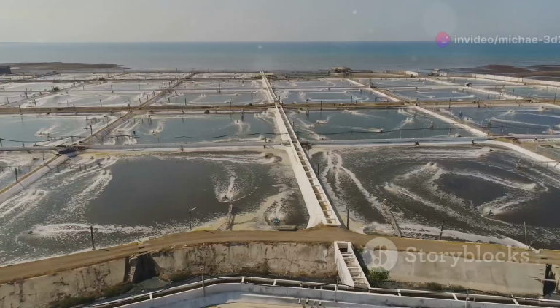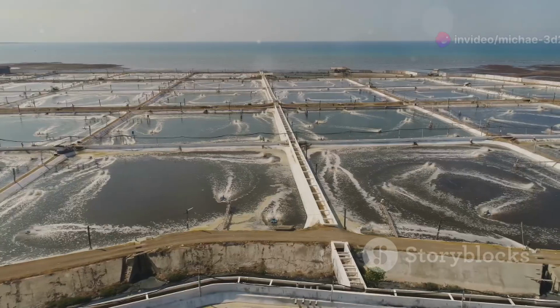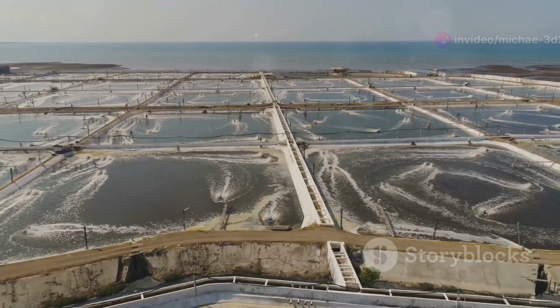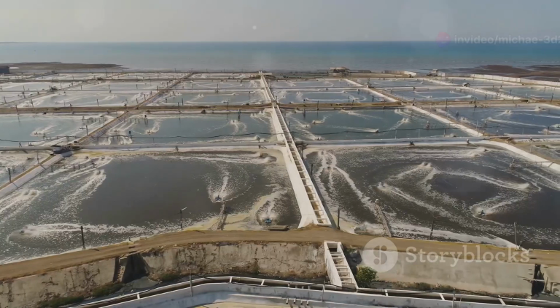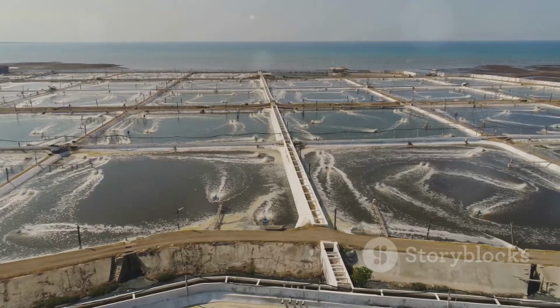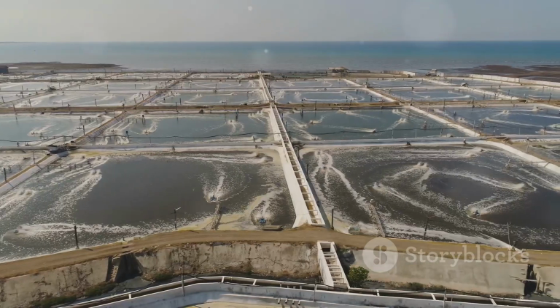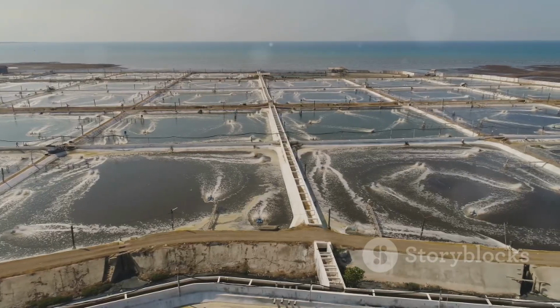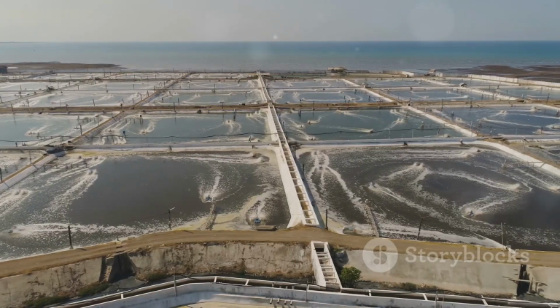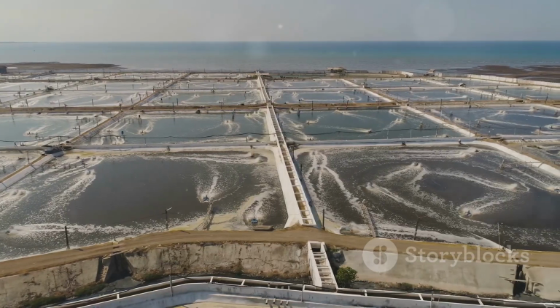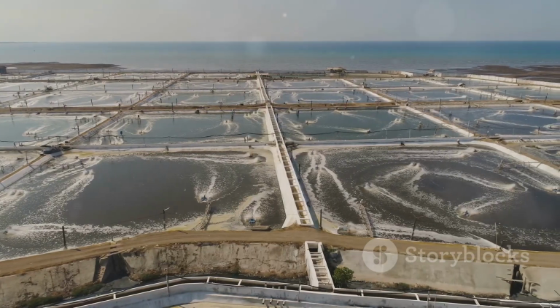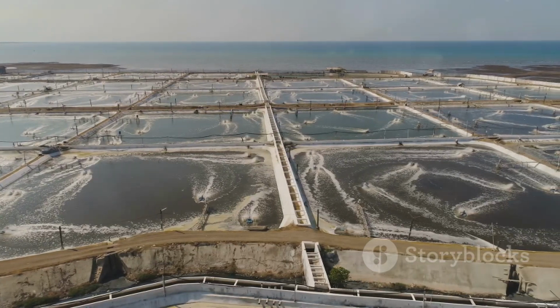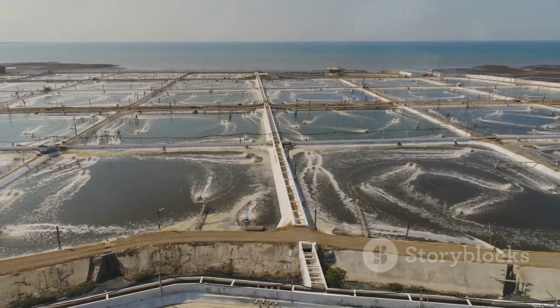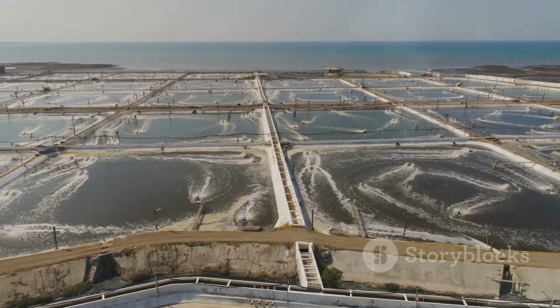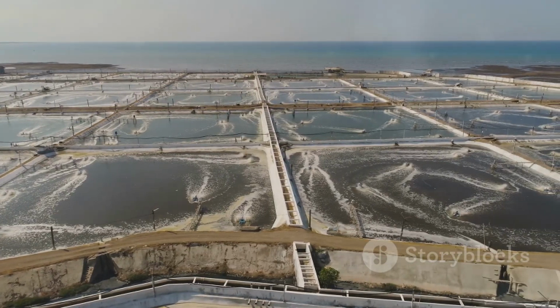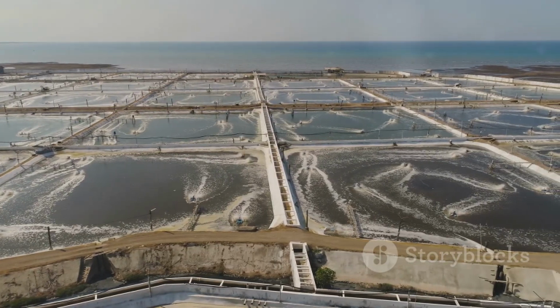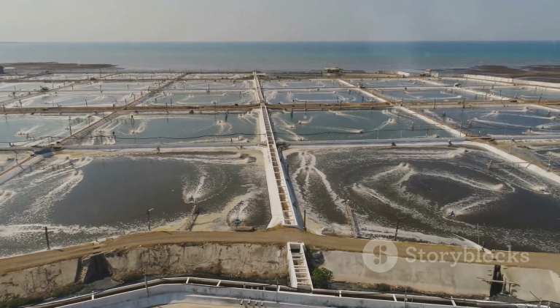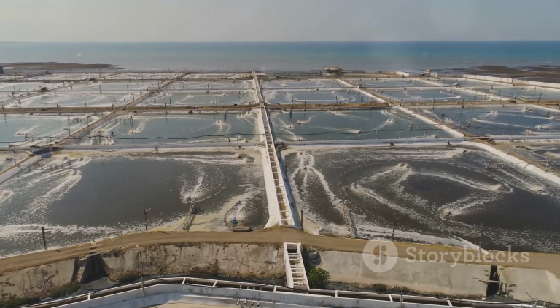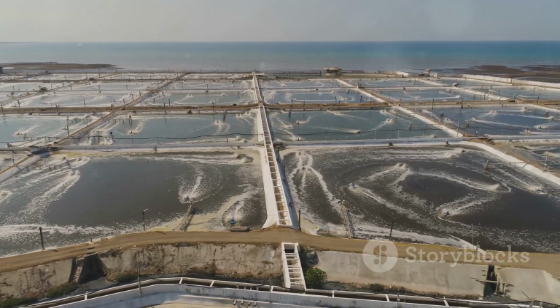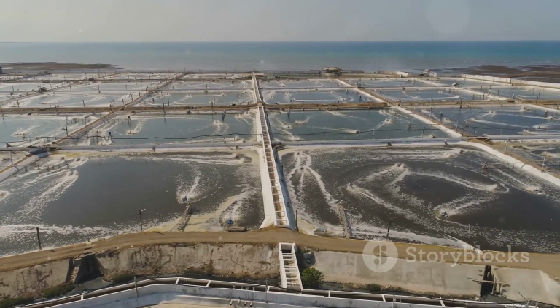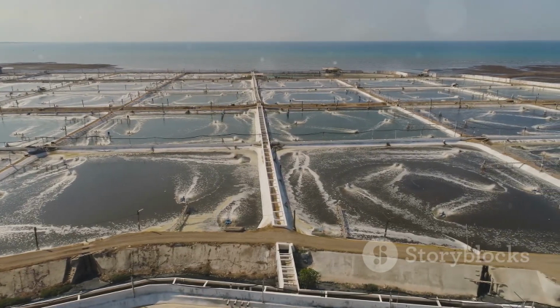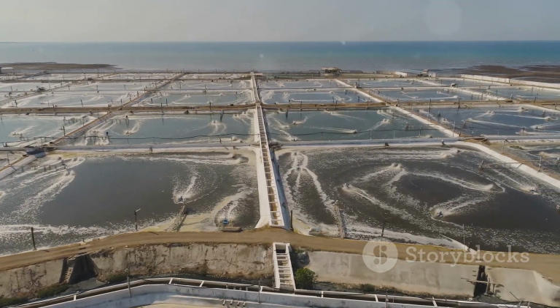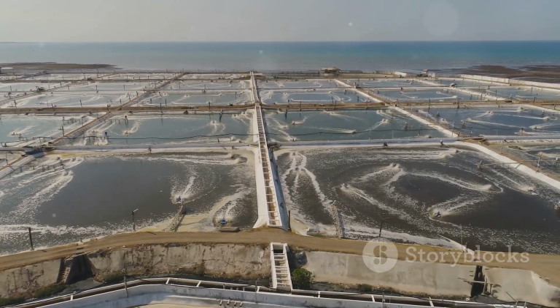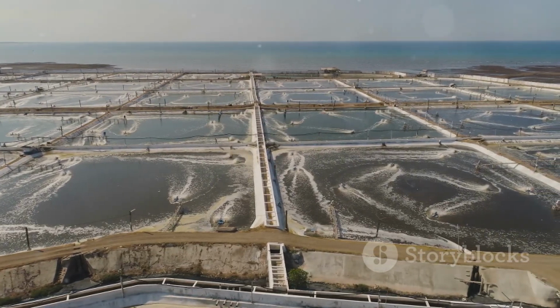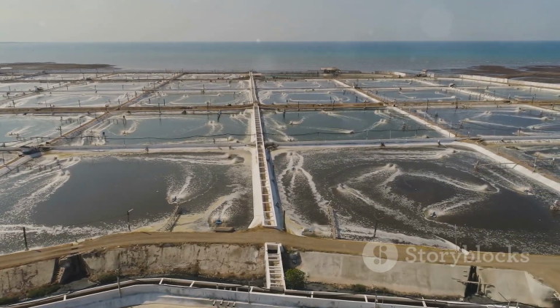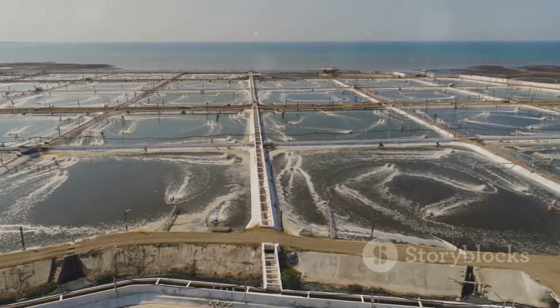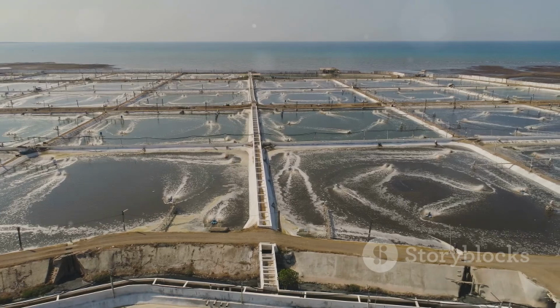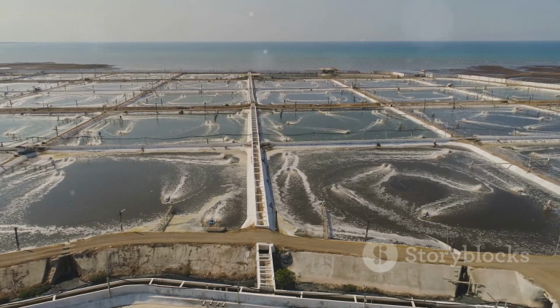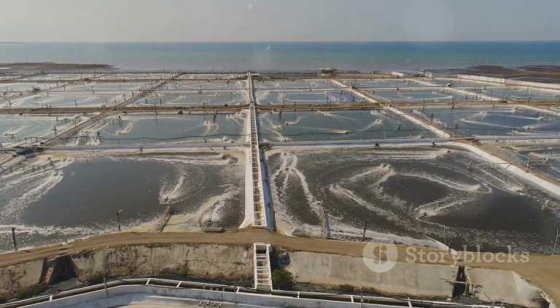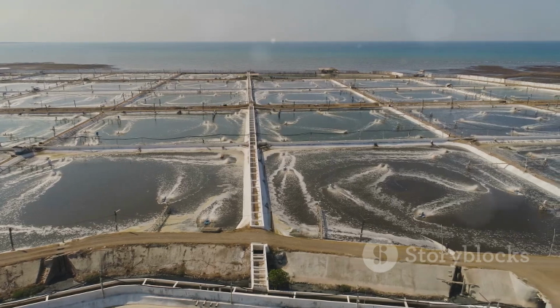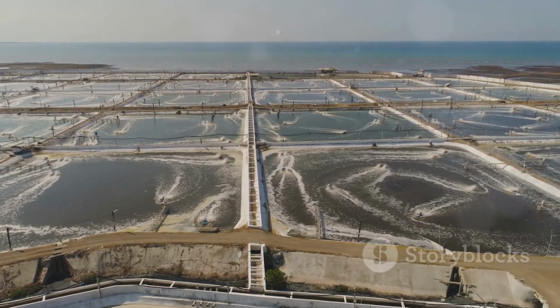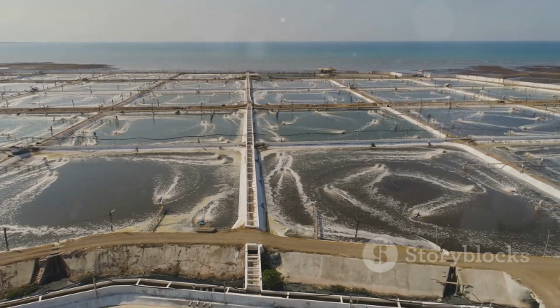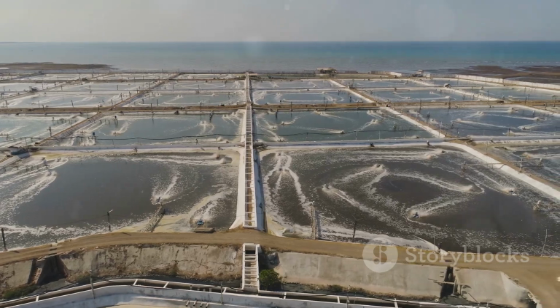Did you know farmed shrimp can grow up to market size in just three to six months? That's super fast.